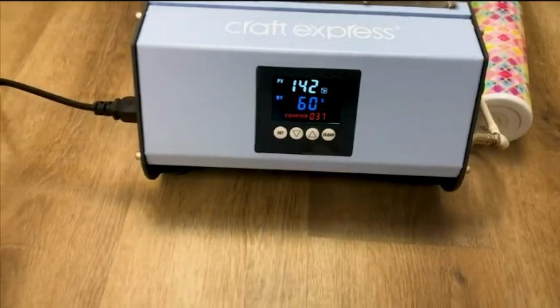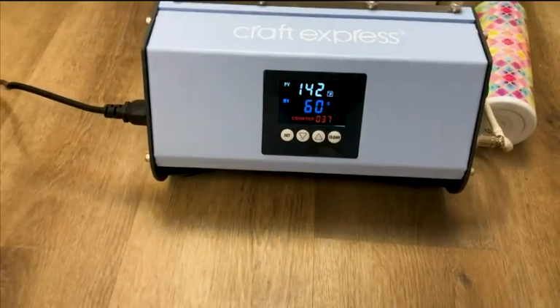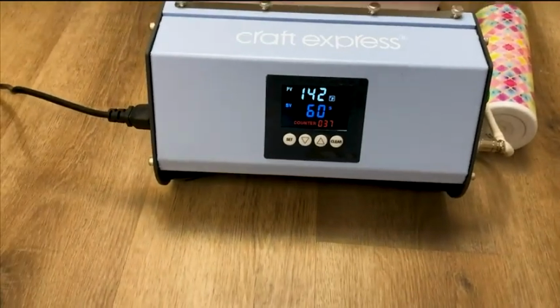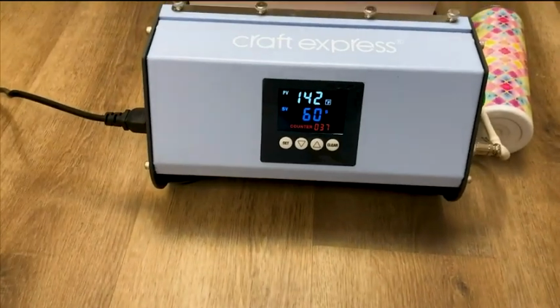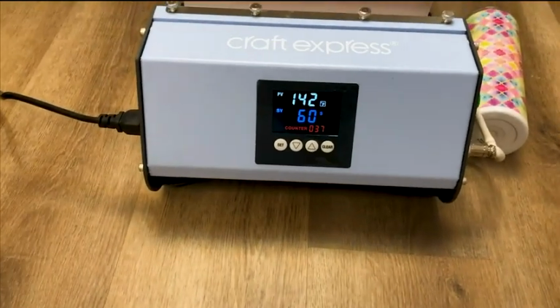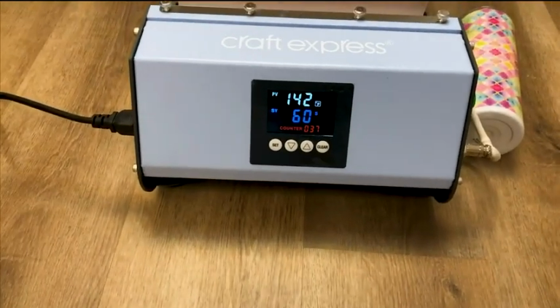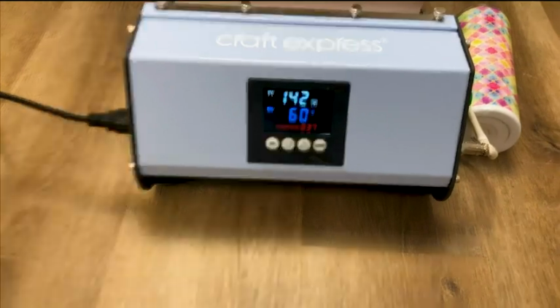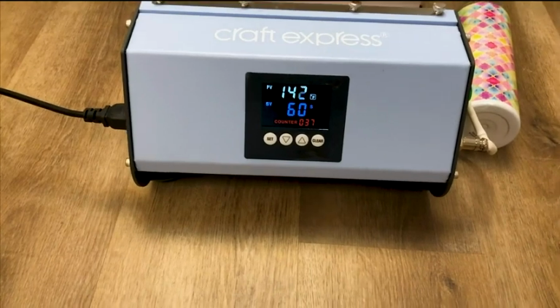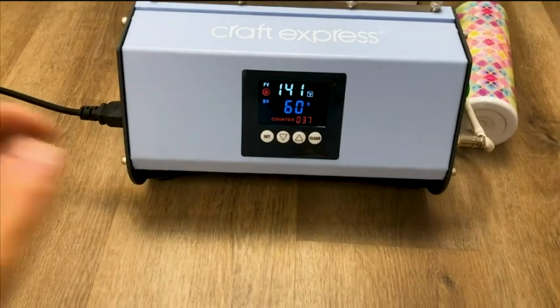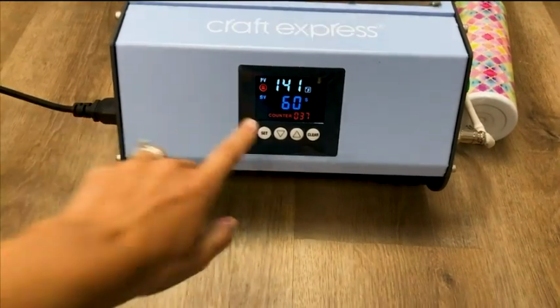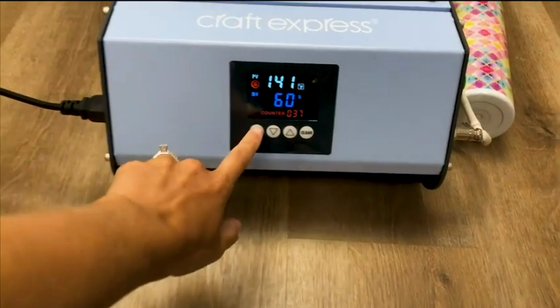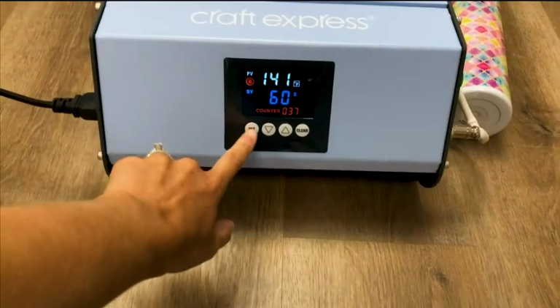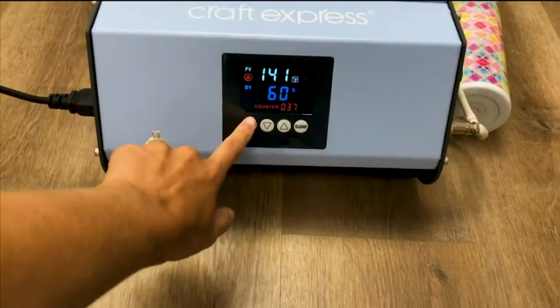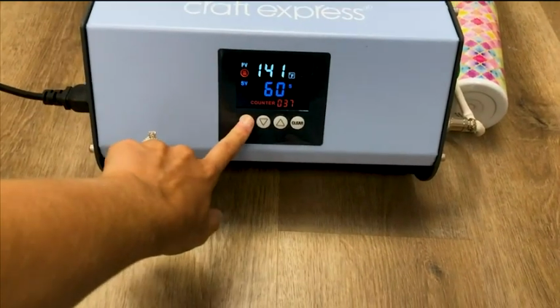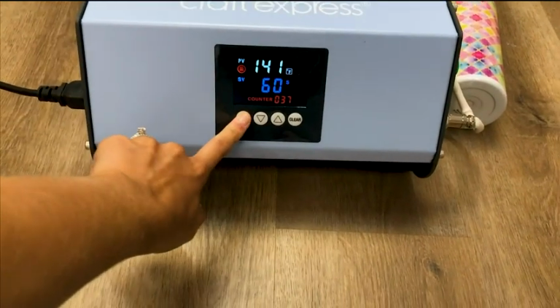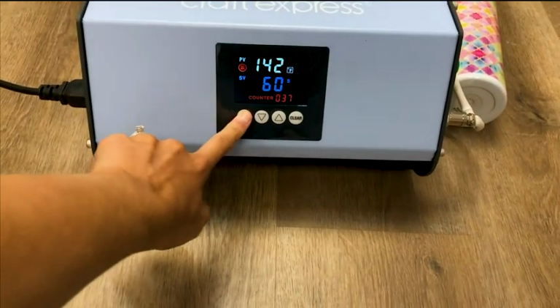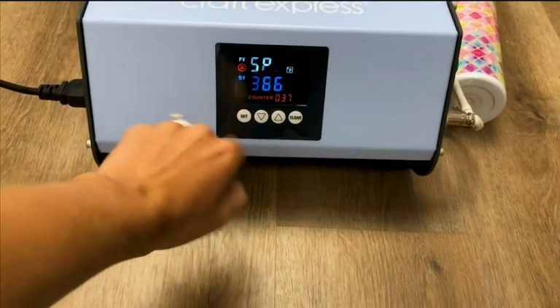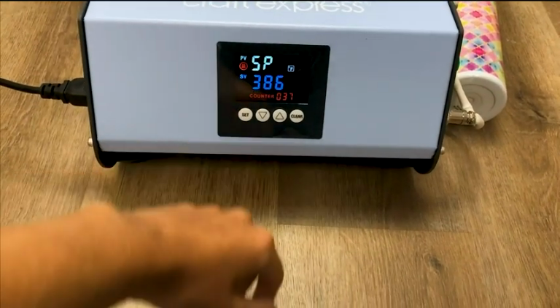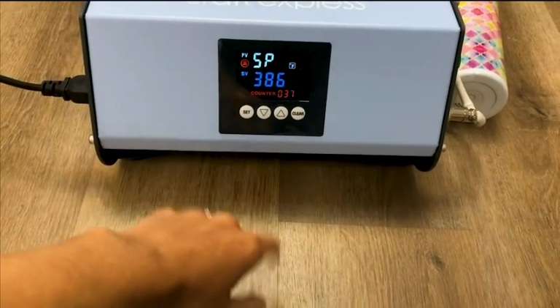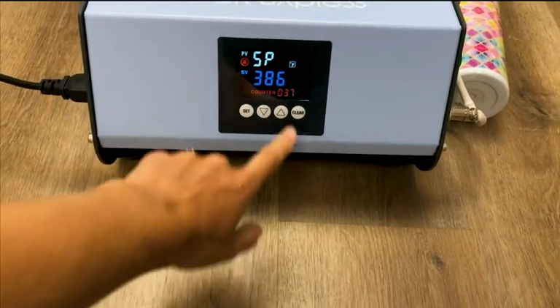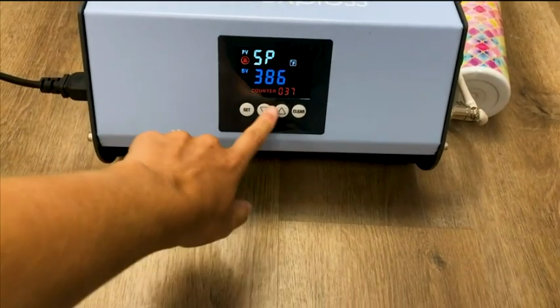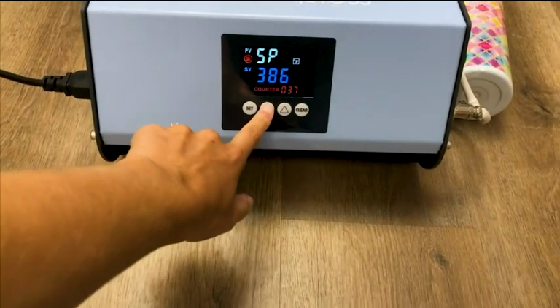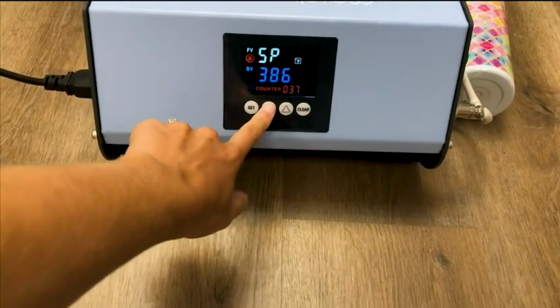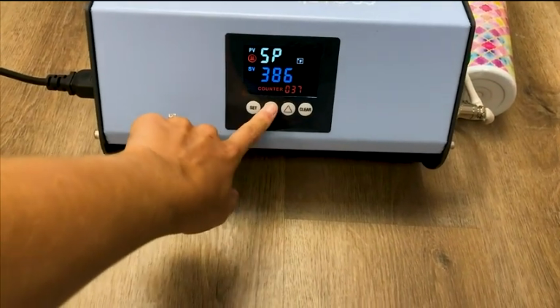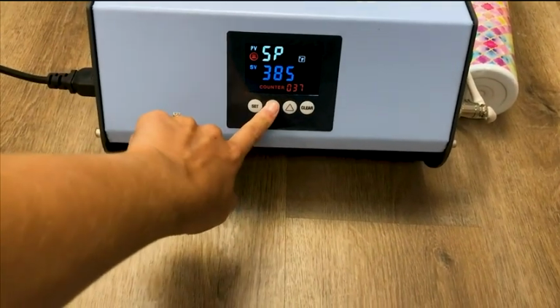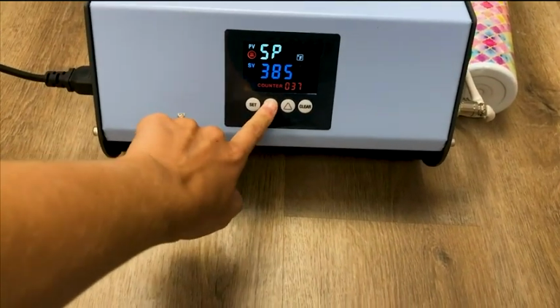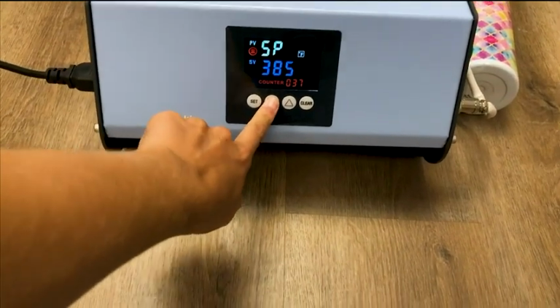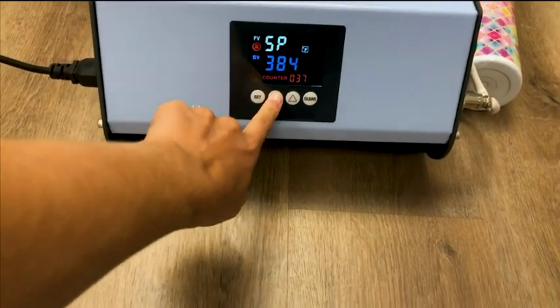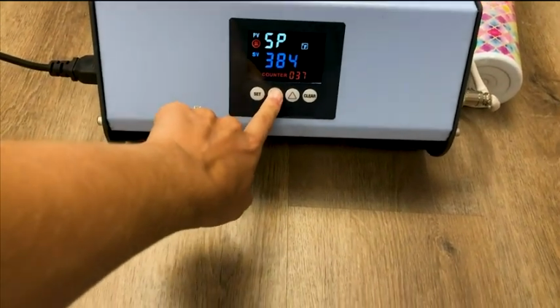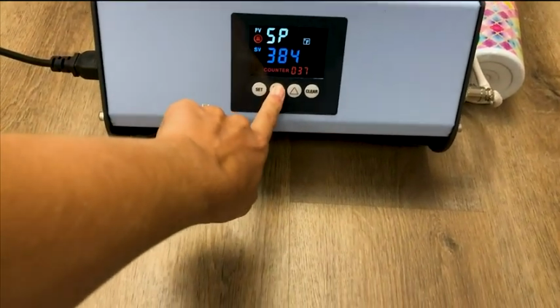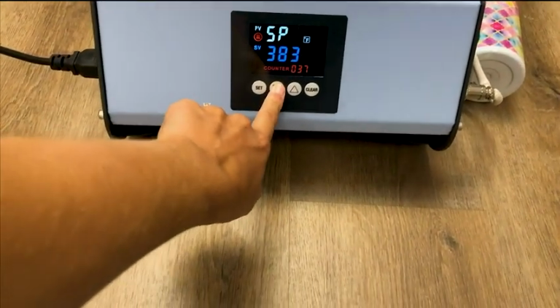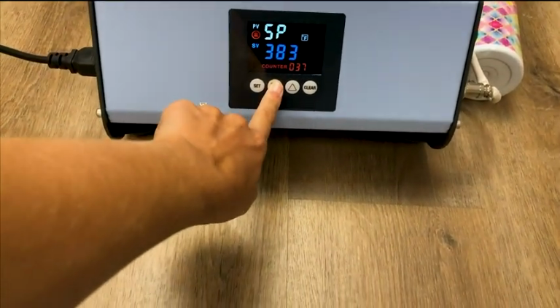To set the temperature, click the Set button and click the up and down arrows to change the degrees.